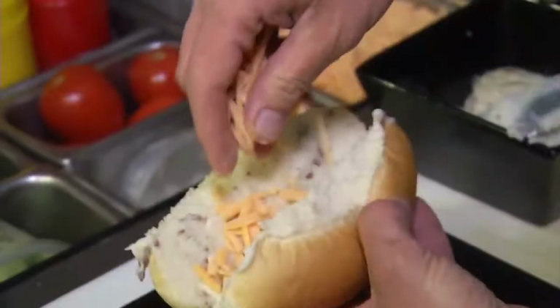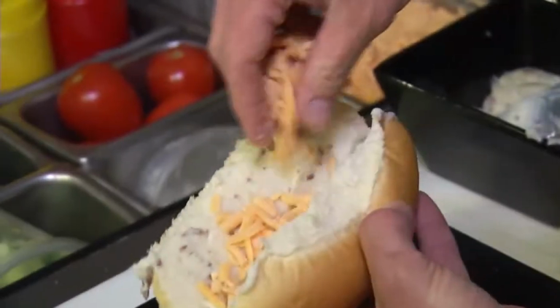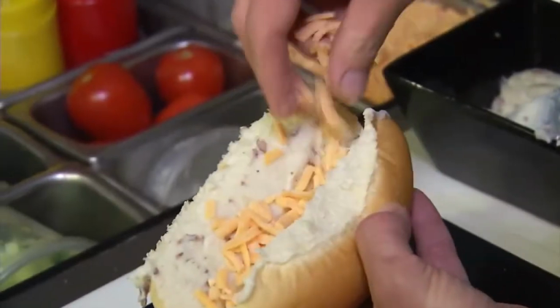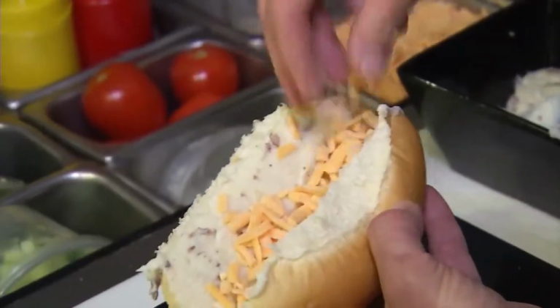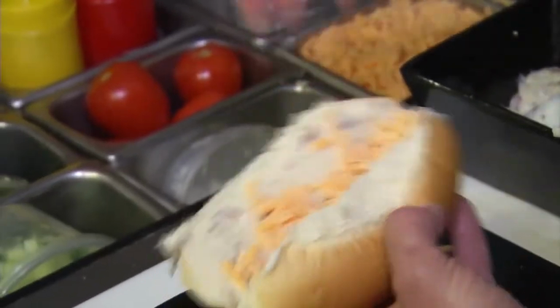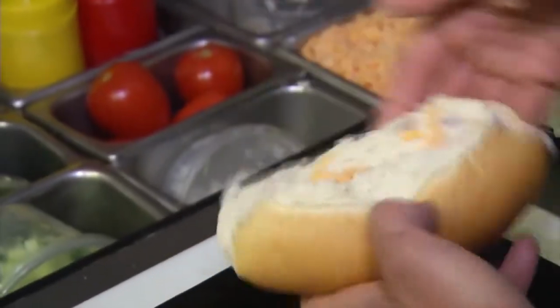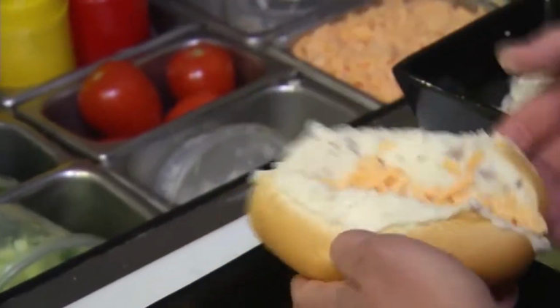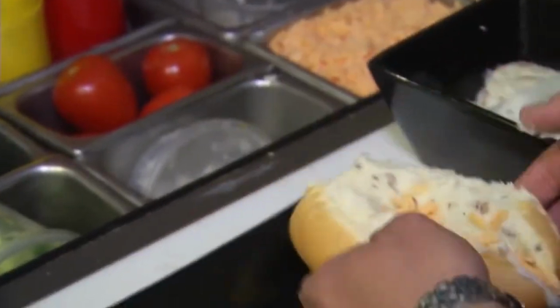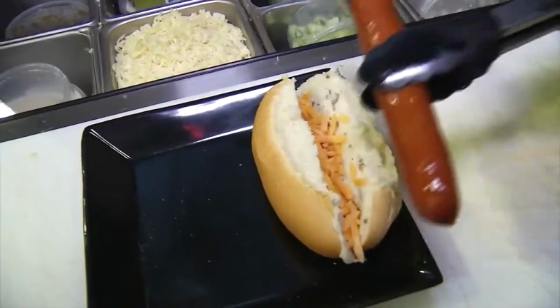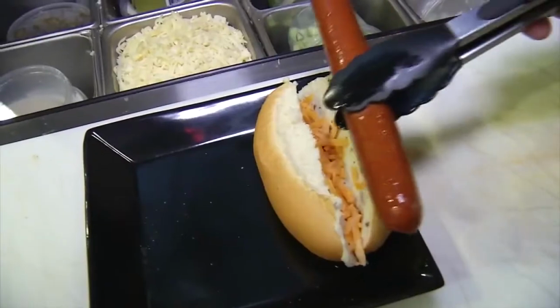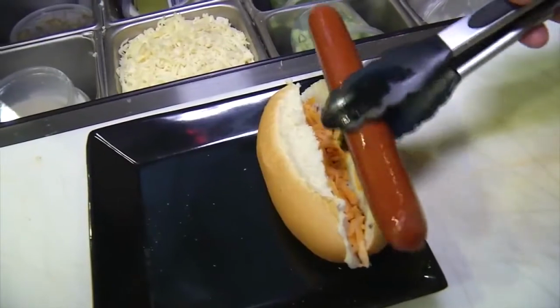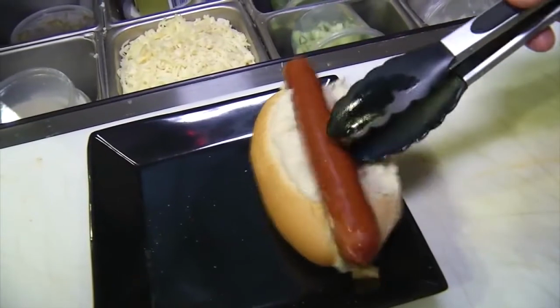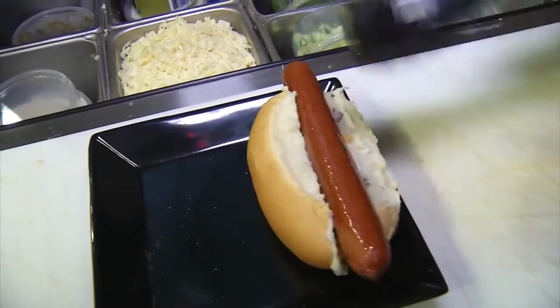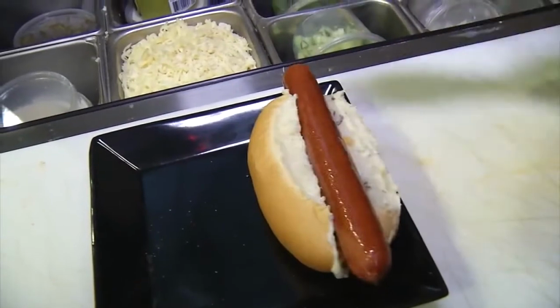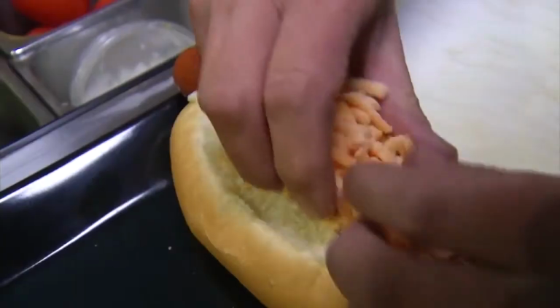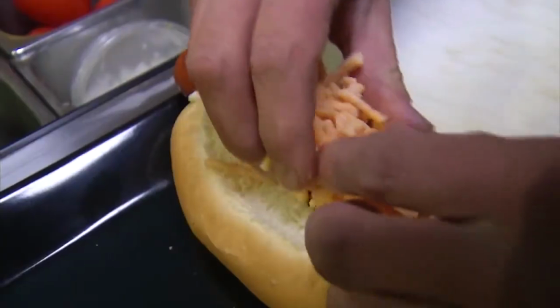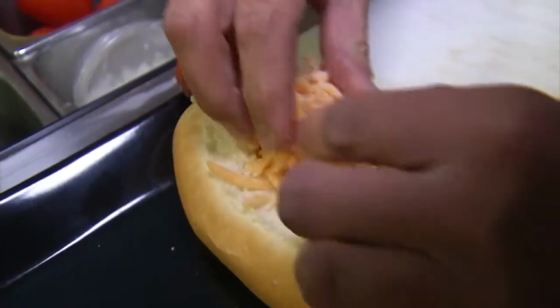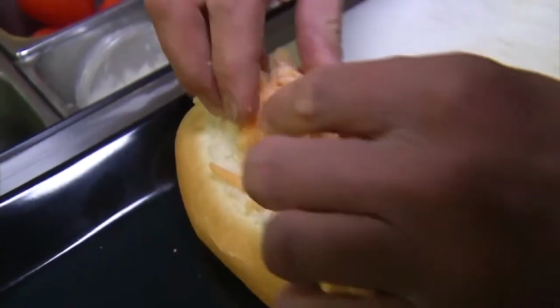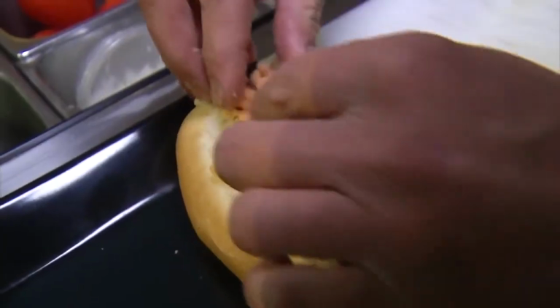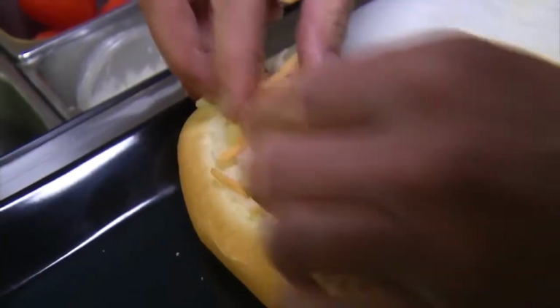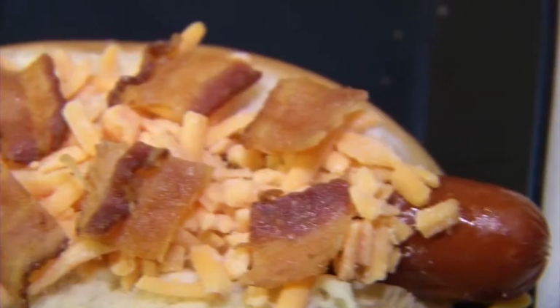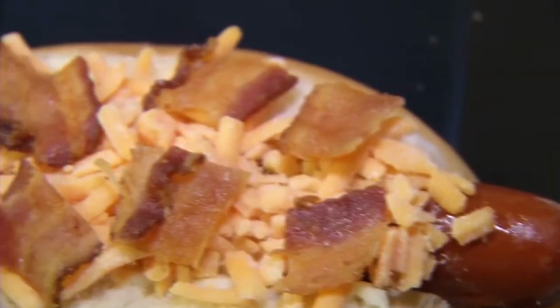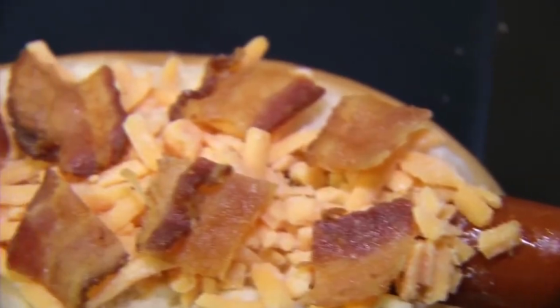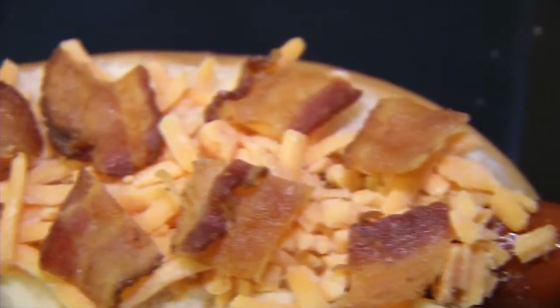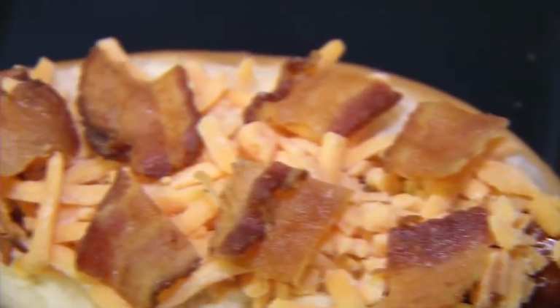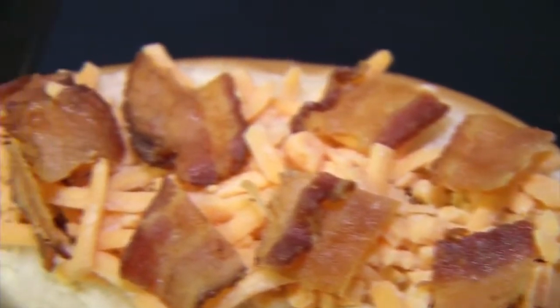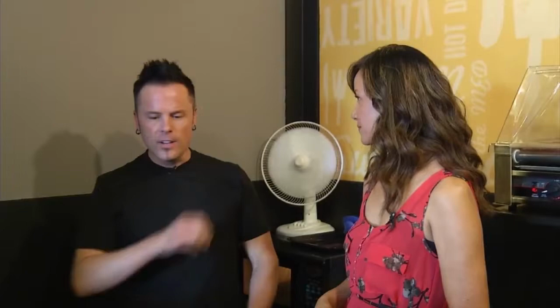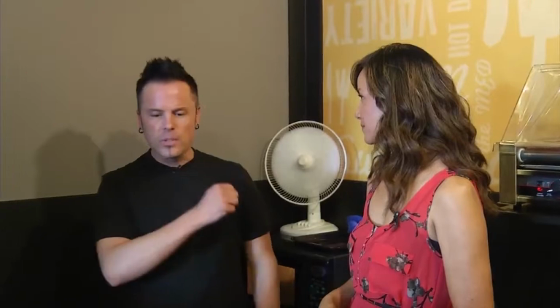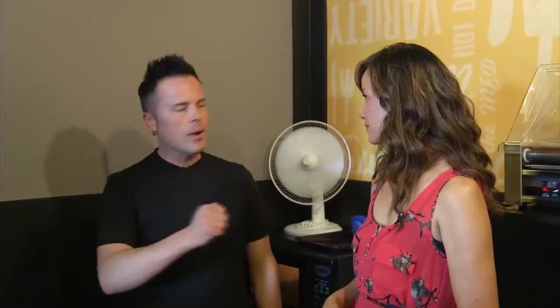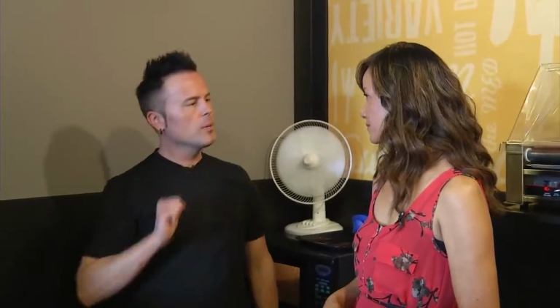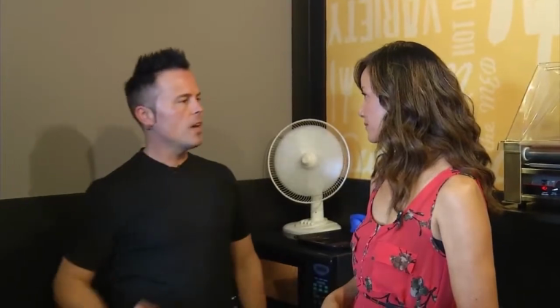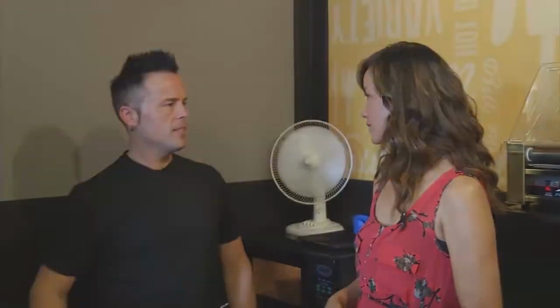Aged cheddar cheese, the wiener, more aged cheddar cheese, garlic pepper, bacon, and finish with sour cream and chives.